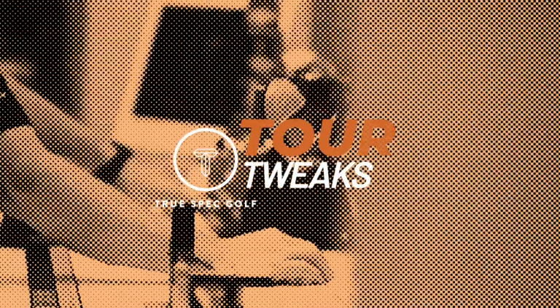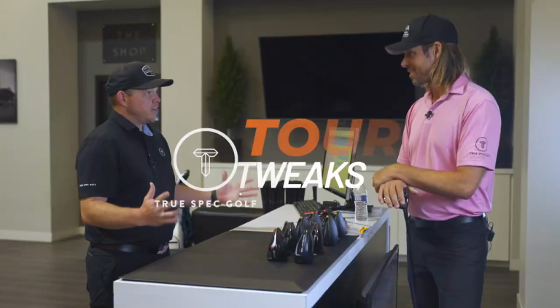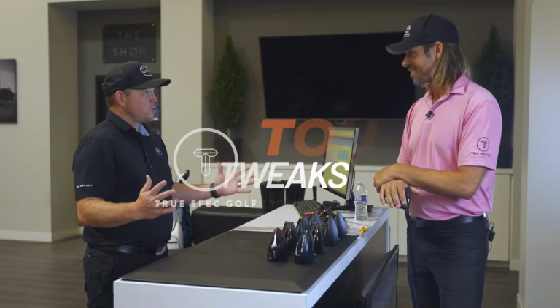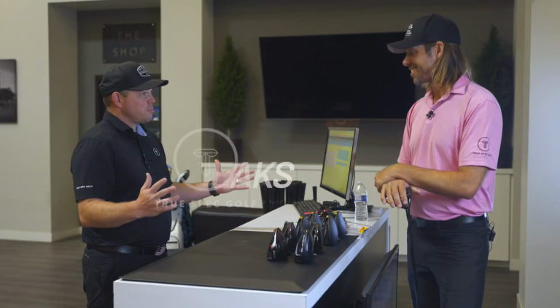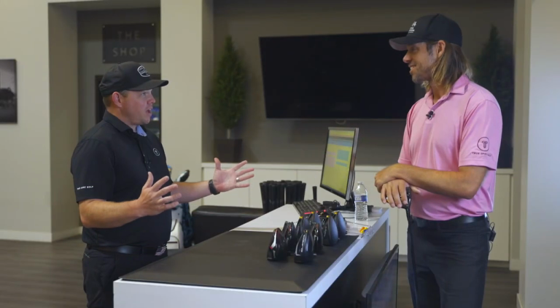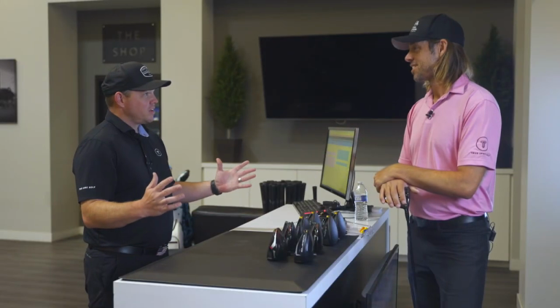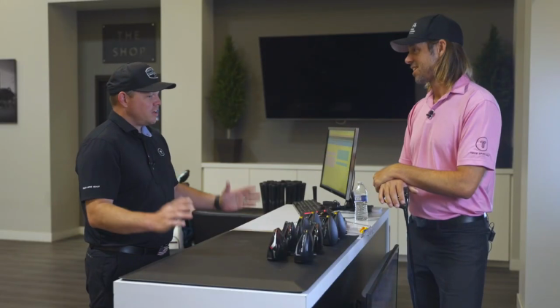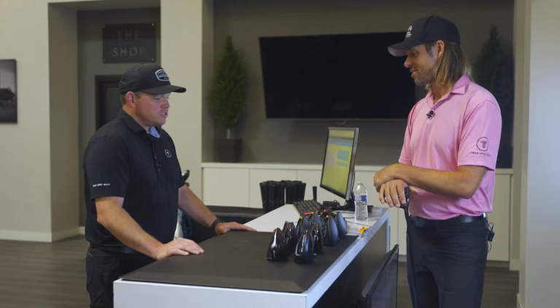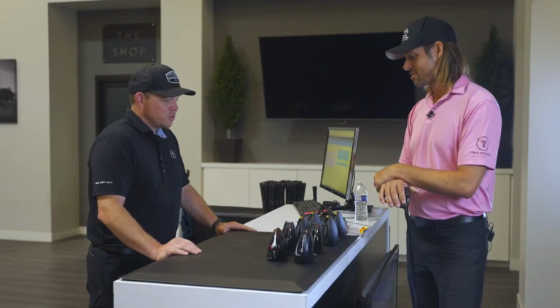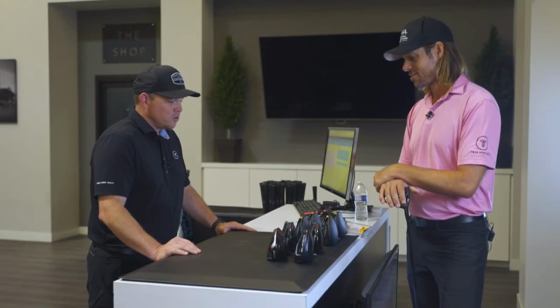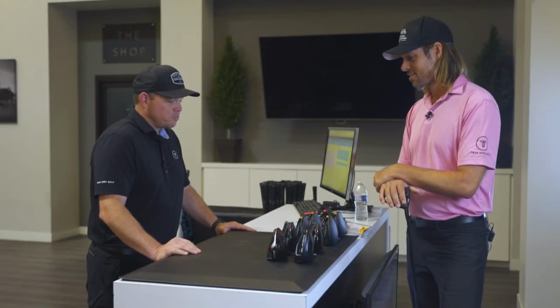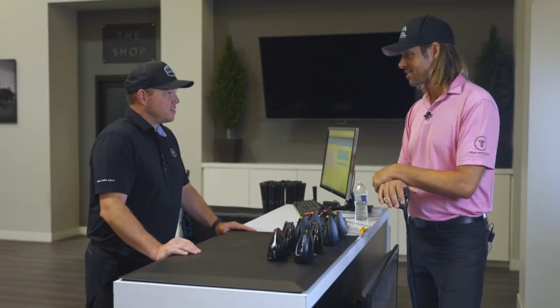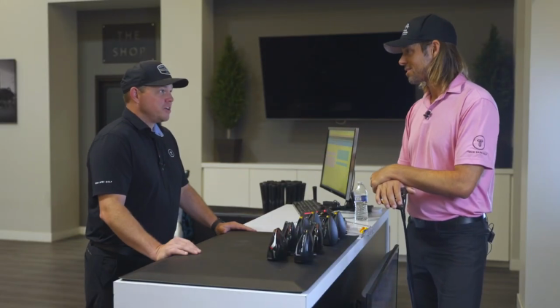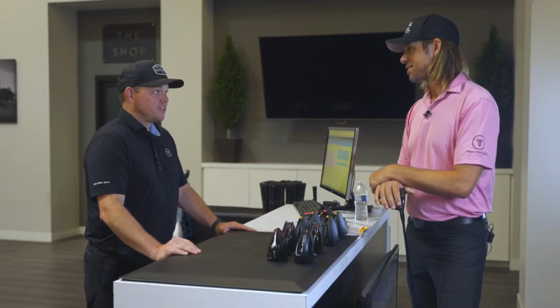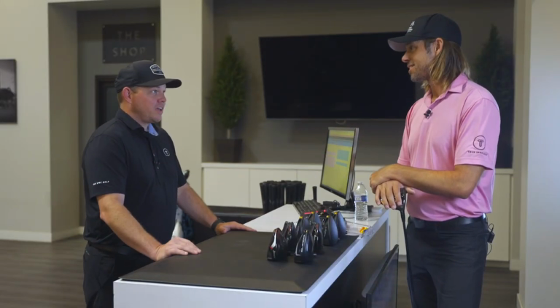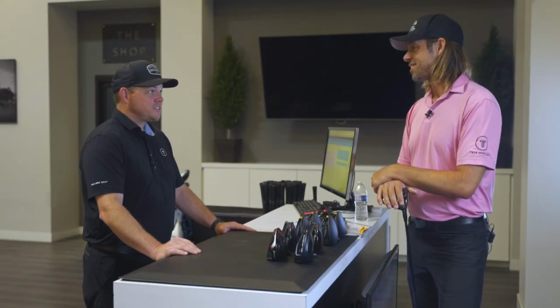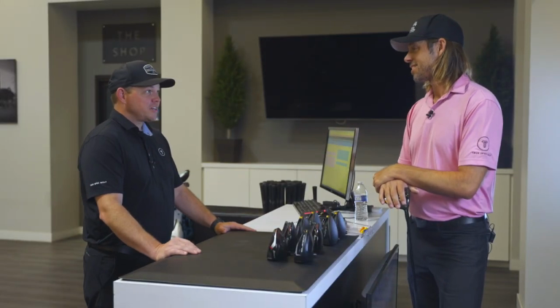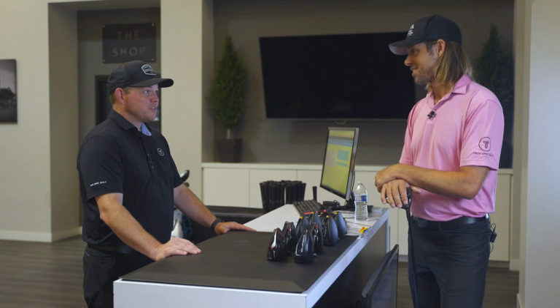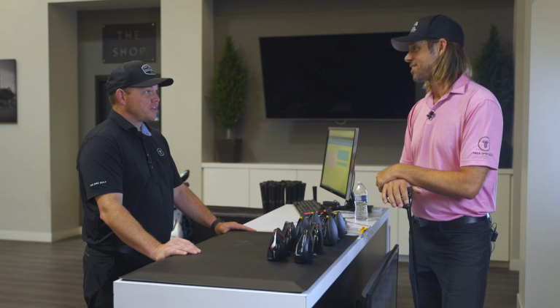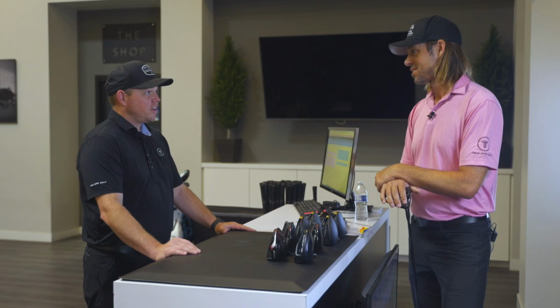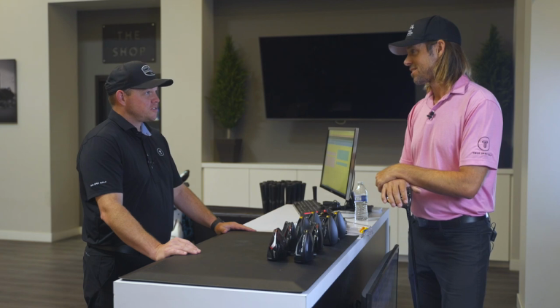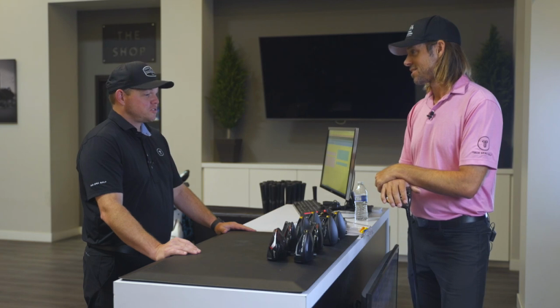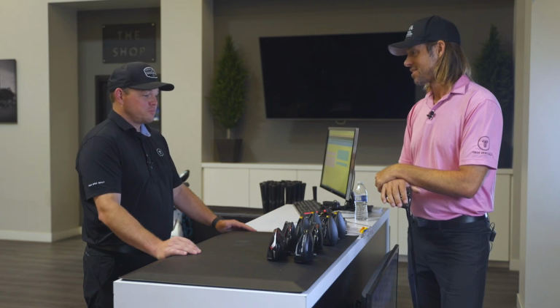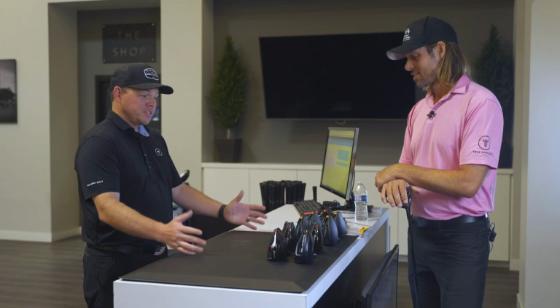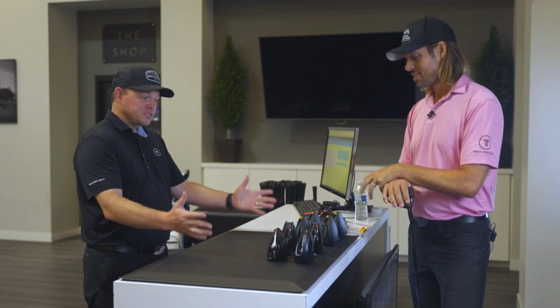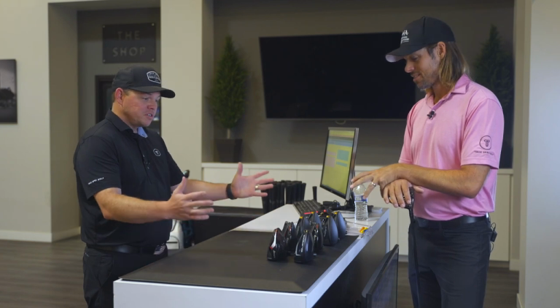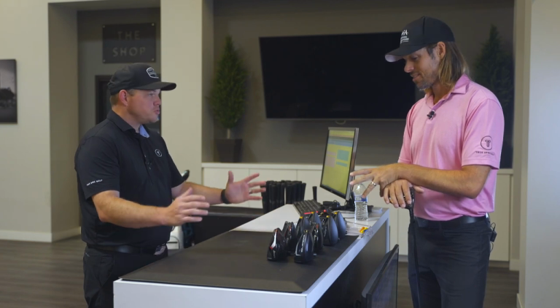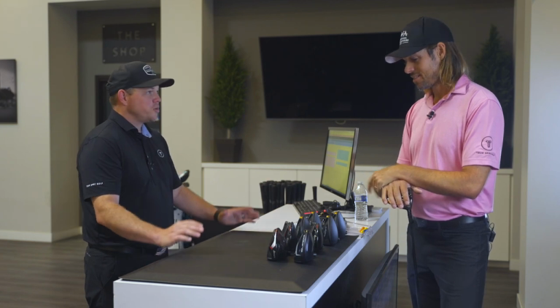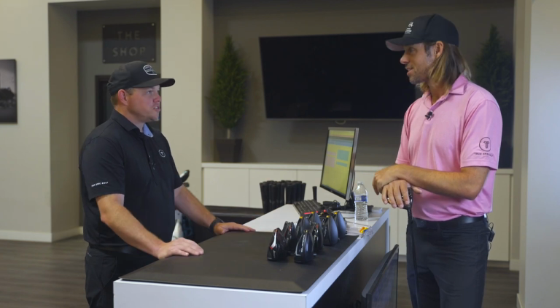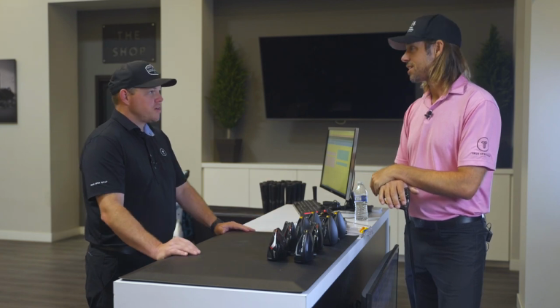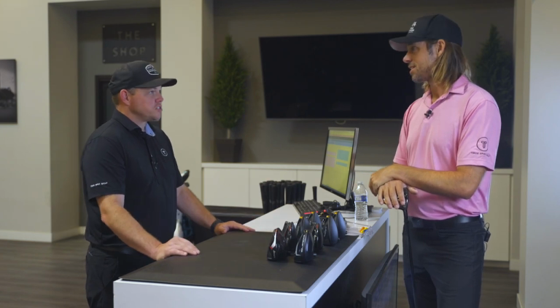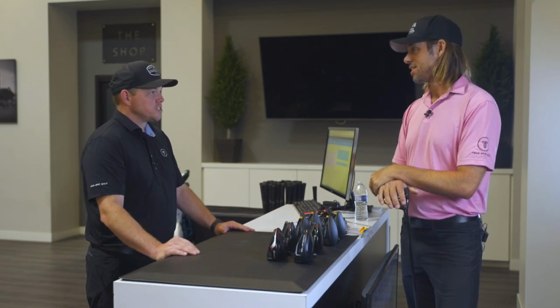Welcome back. Here today taking a look at a potentially new toy in the driver section.